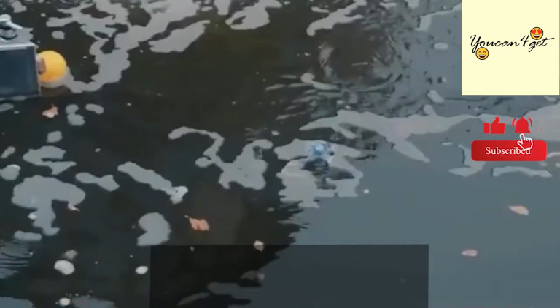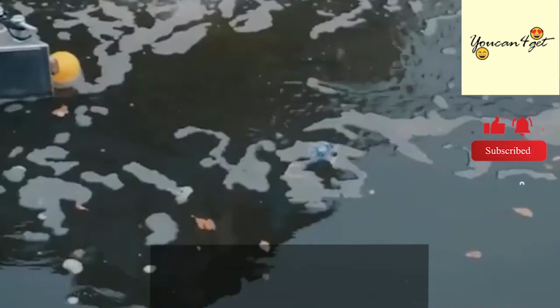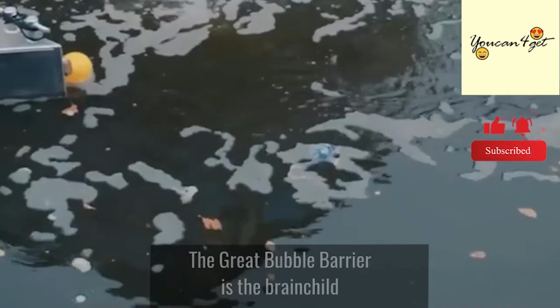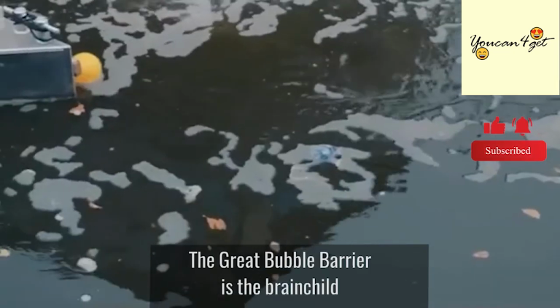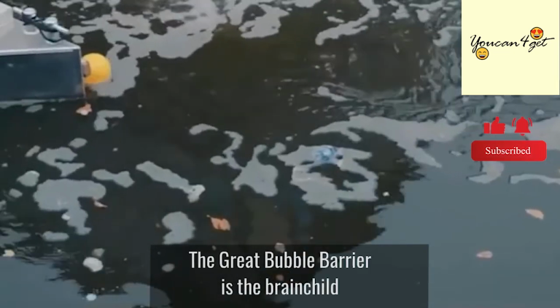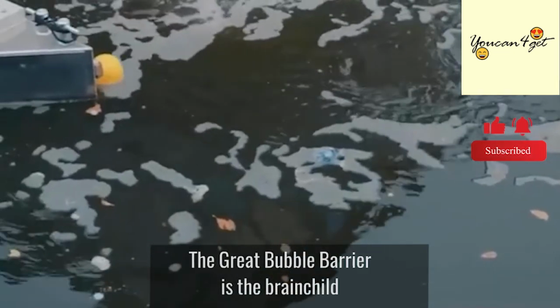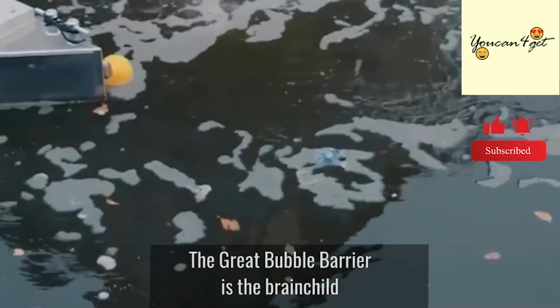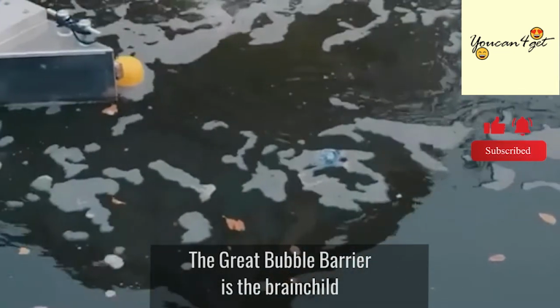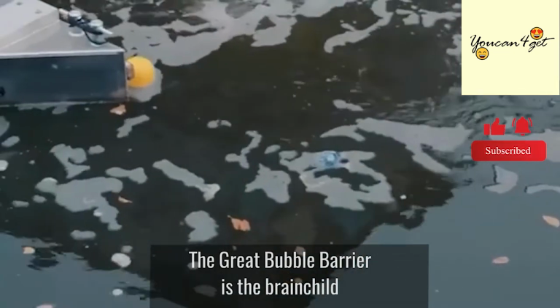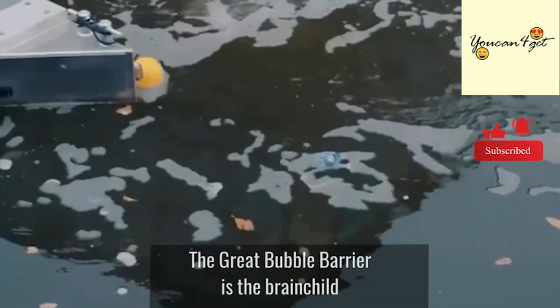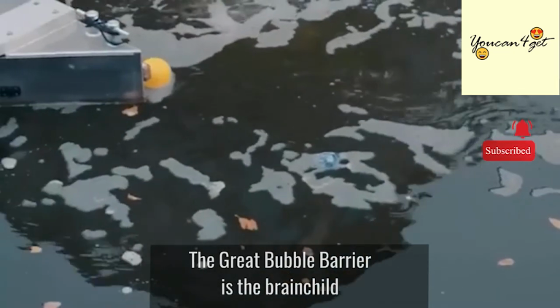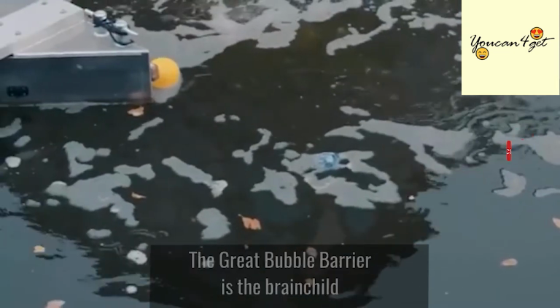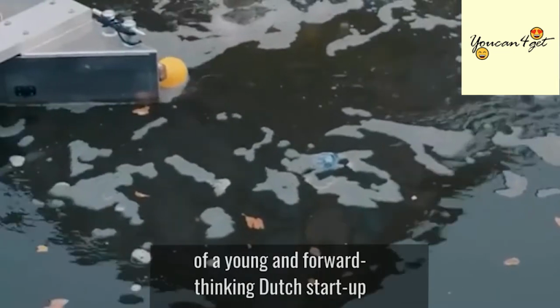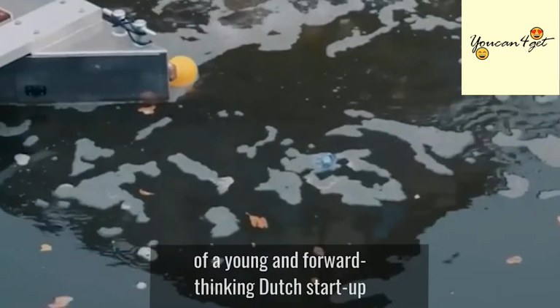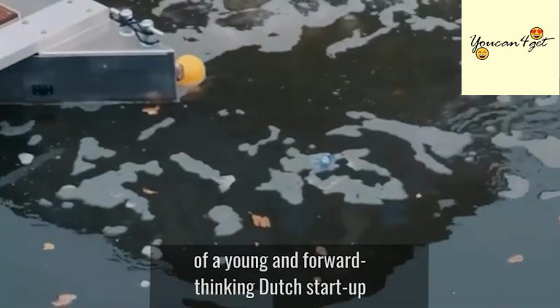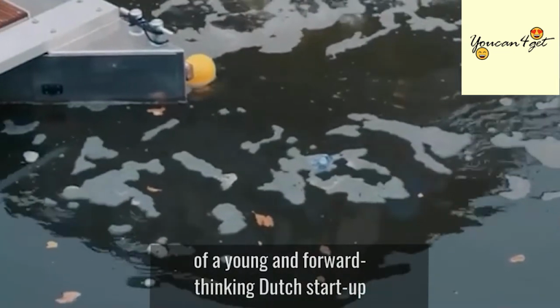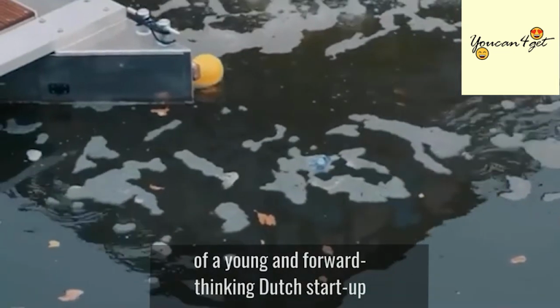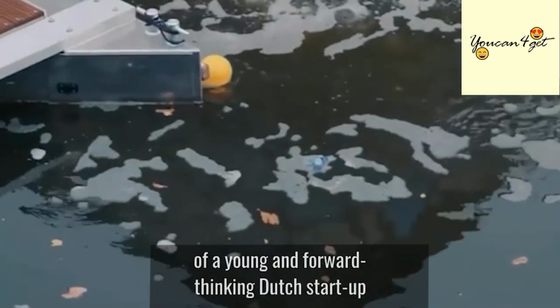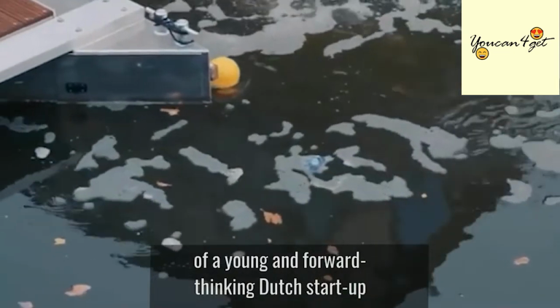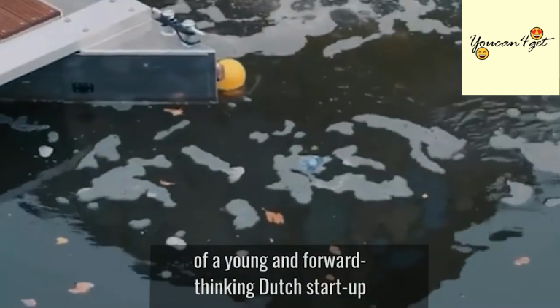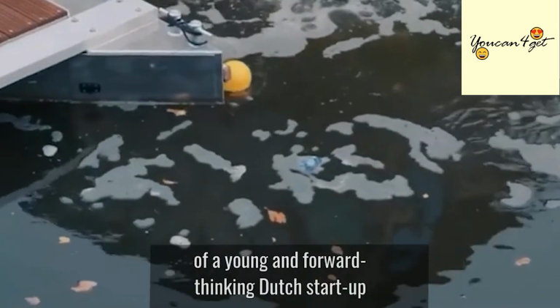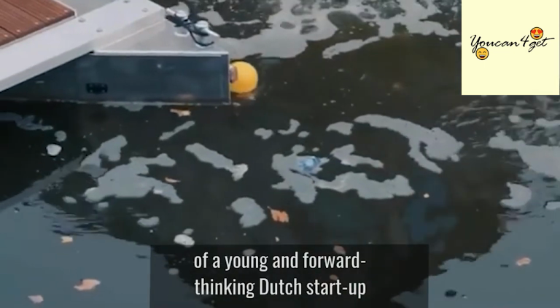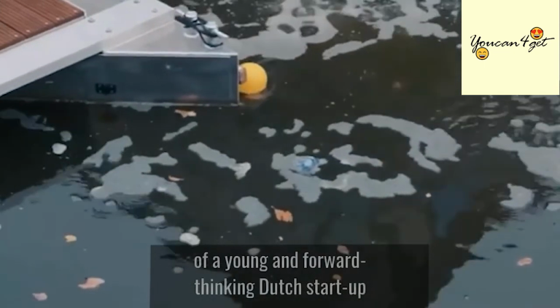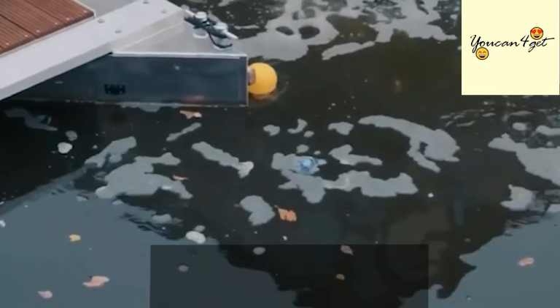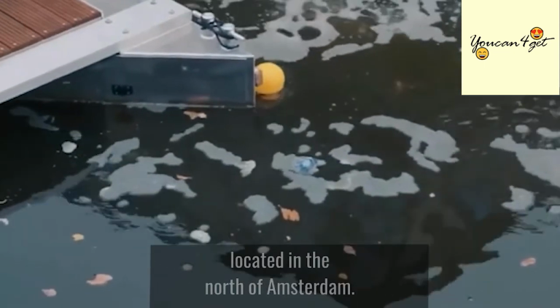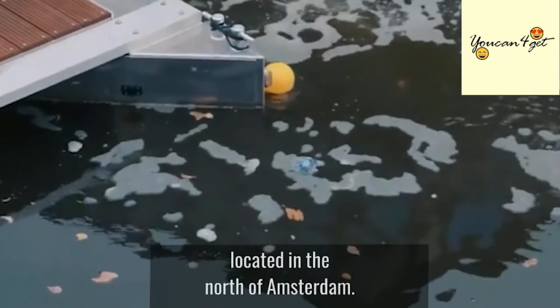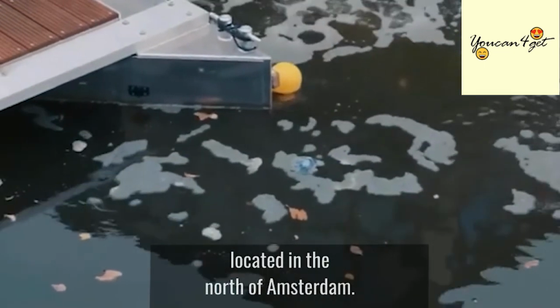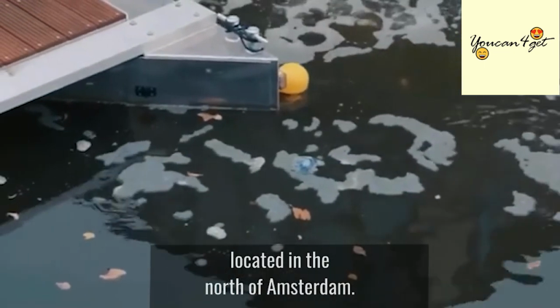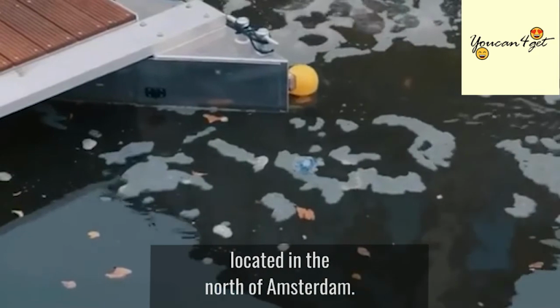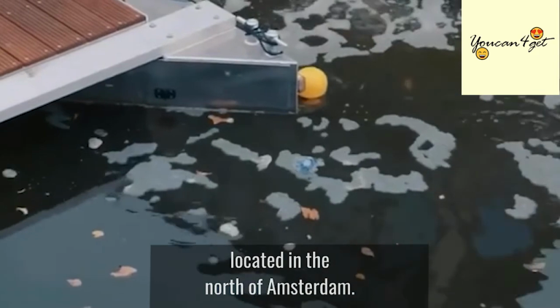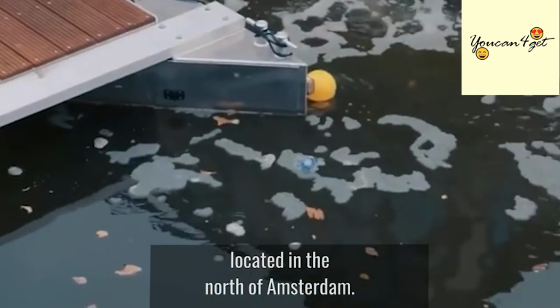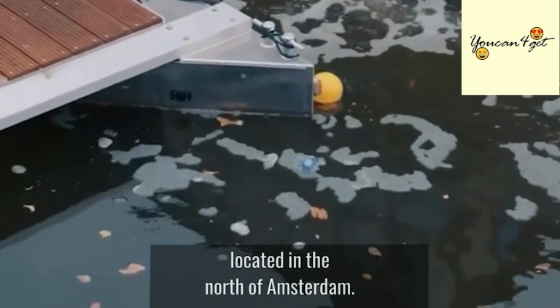The Great Bubble Barrier is the brainchild of a young and forward-thinking Dutch startup located in the north of Amsterdam.